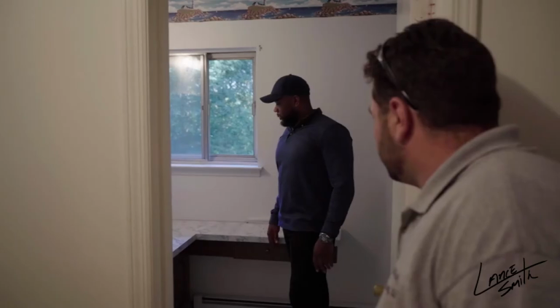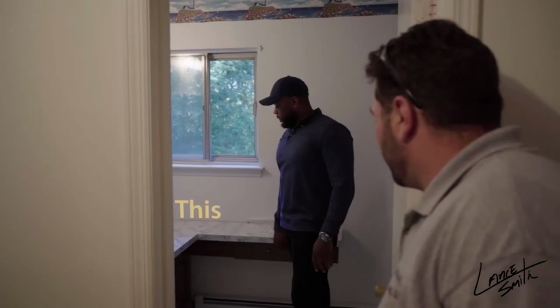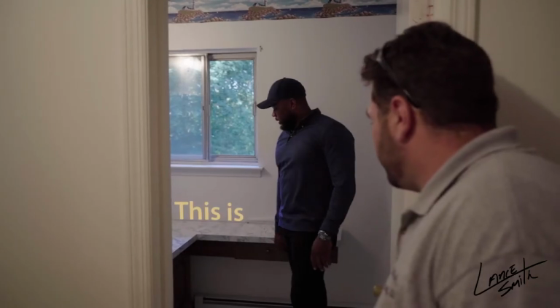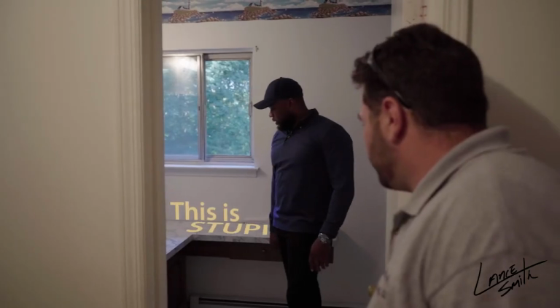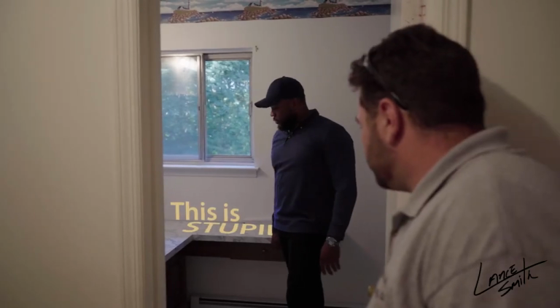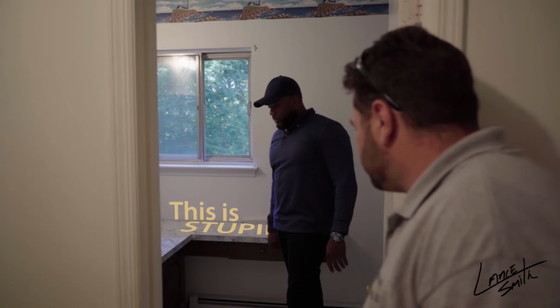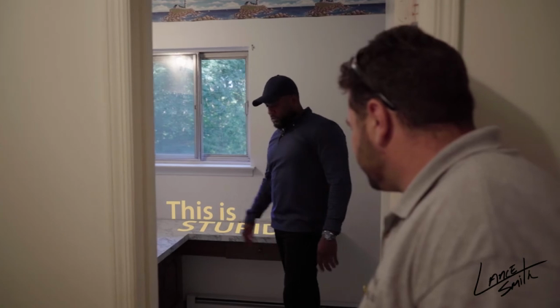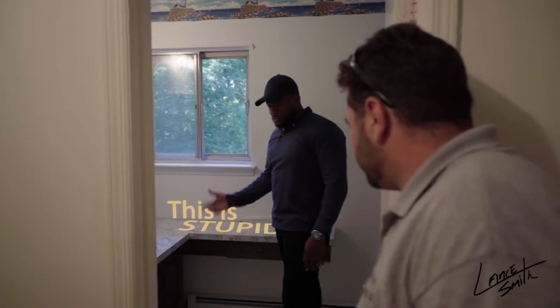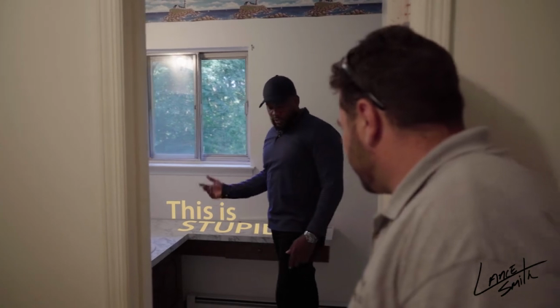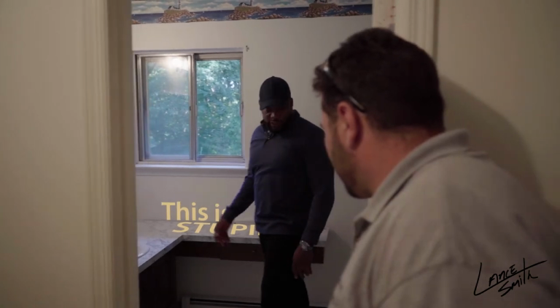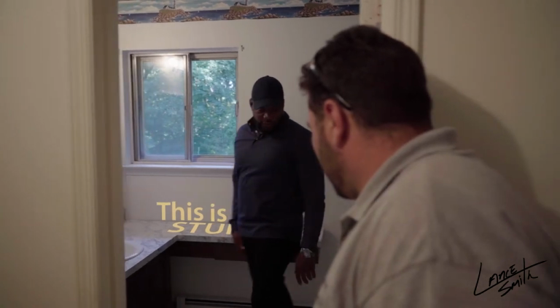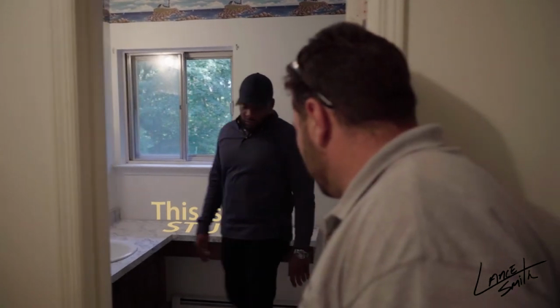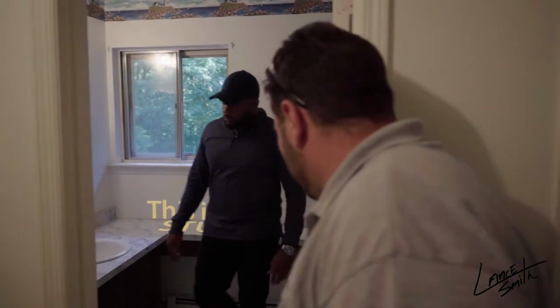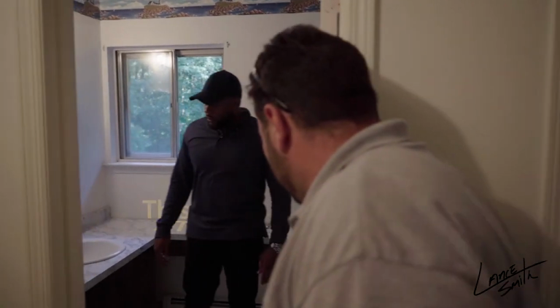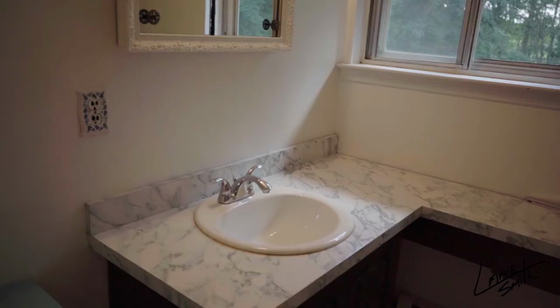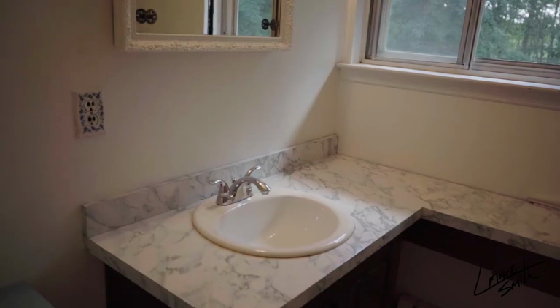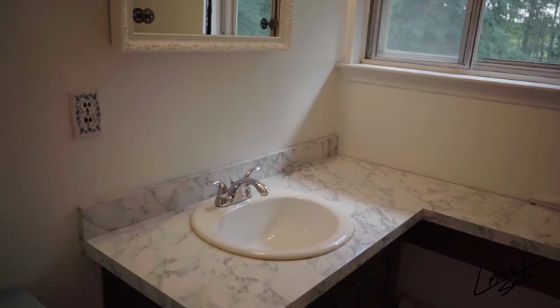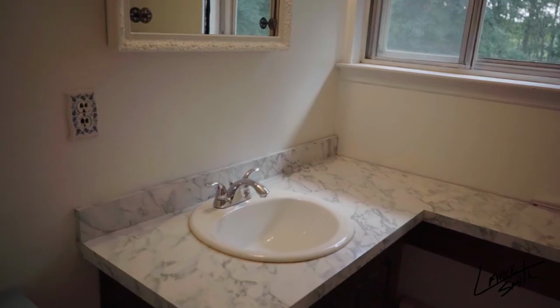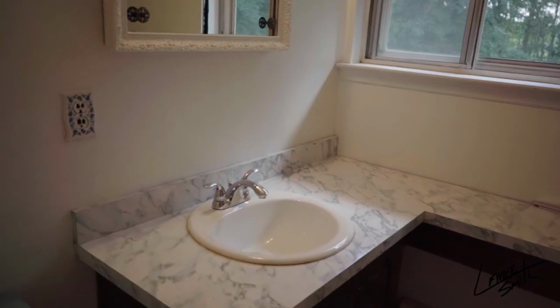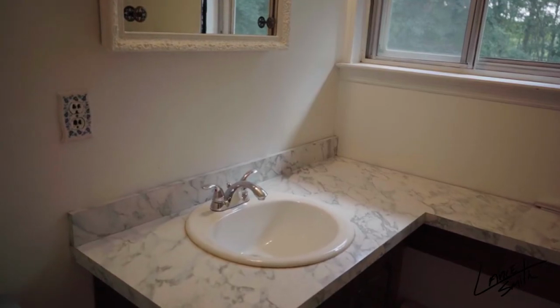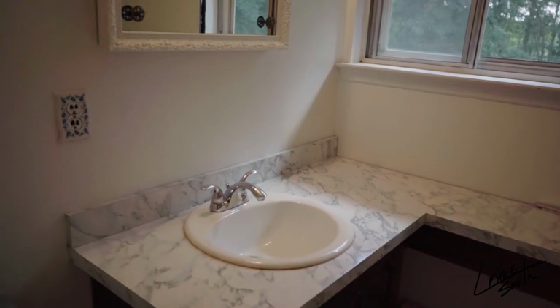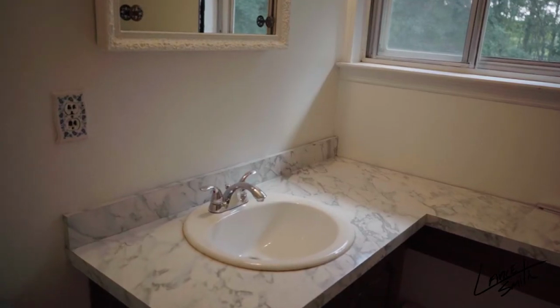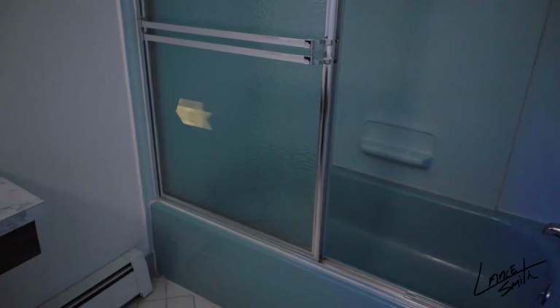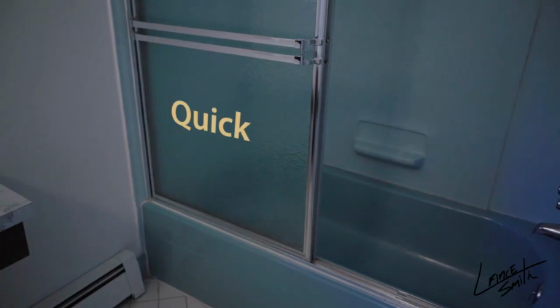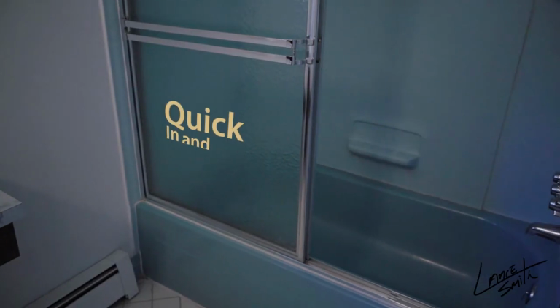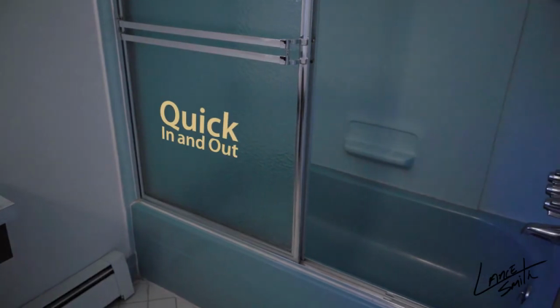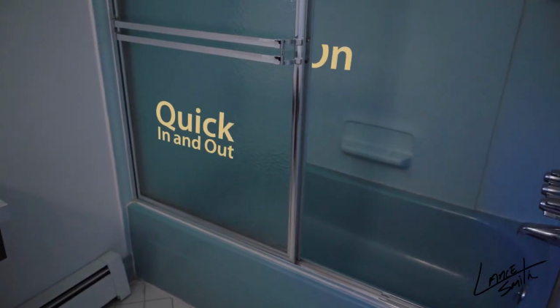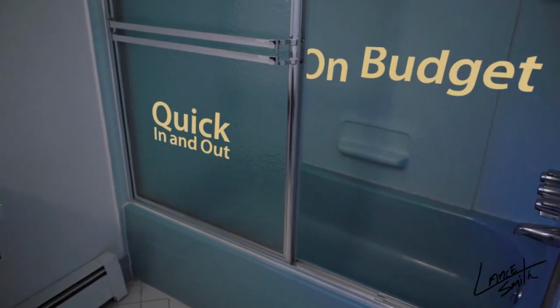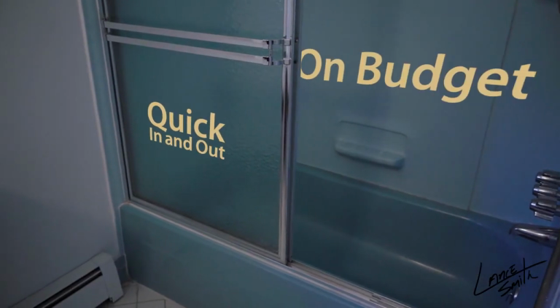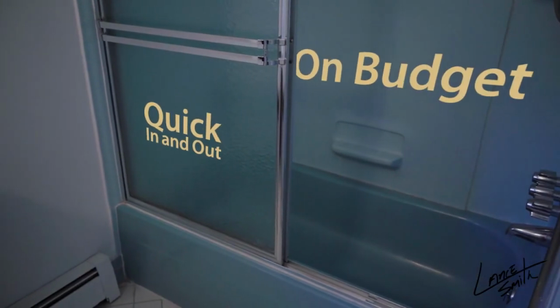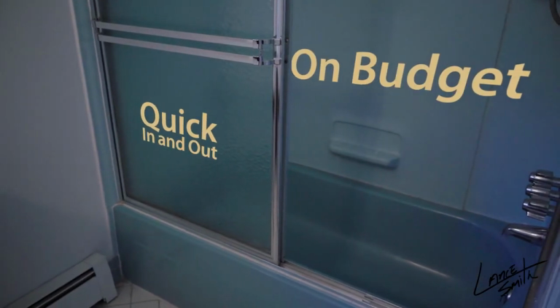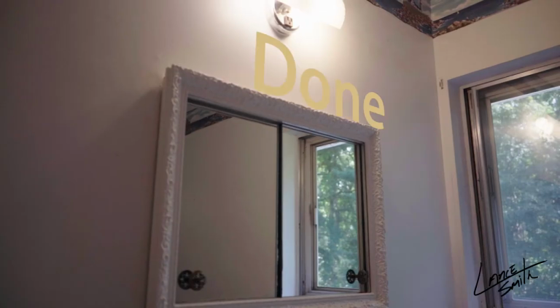This is a little L-shaped thing — quick in and out, on budget, done.